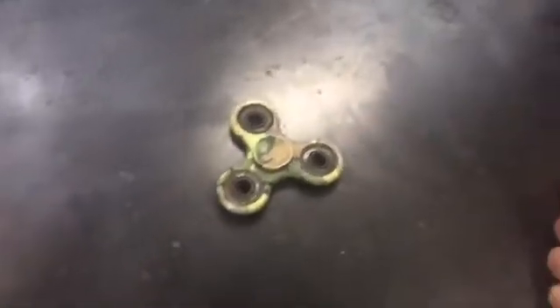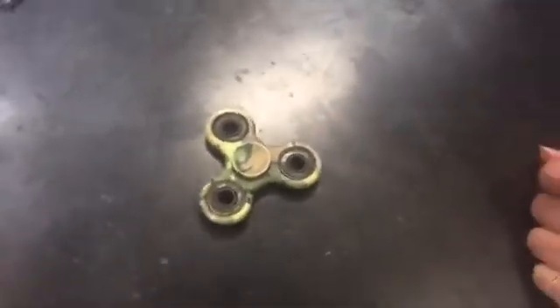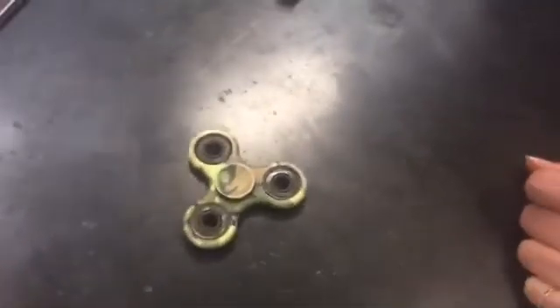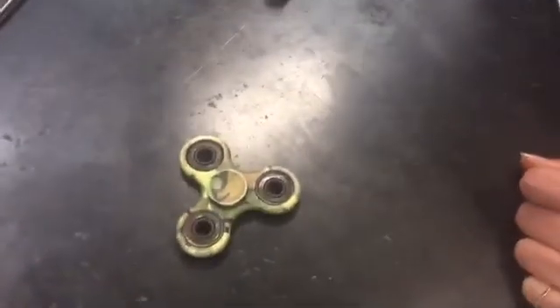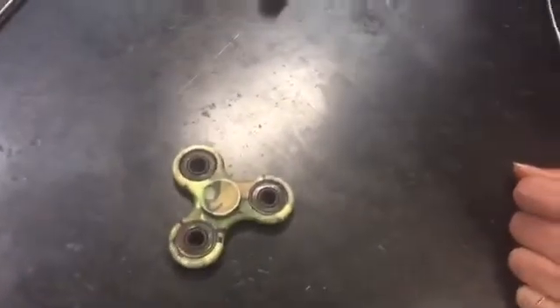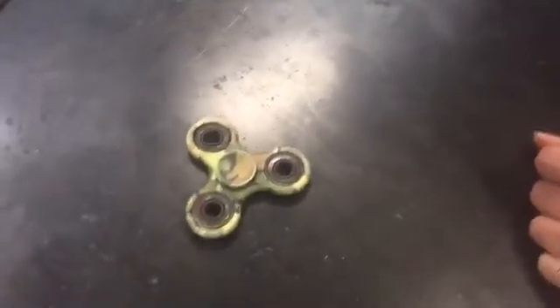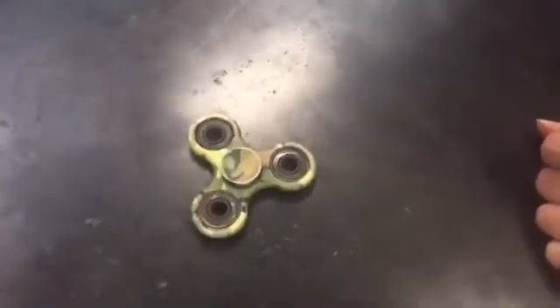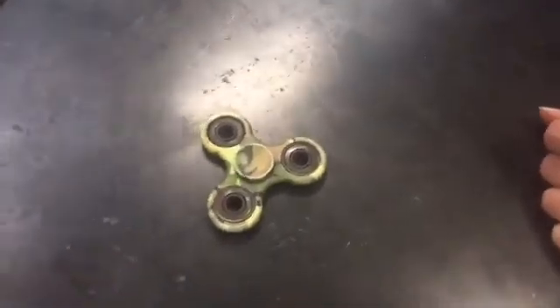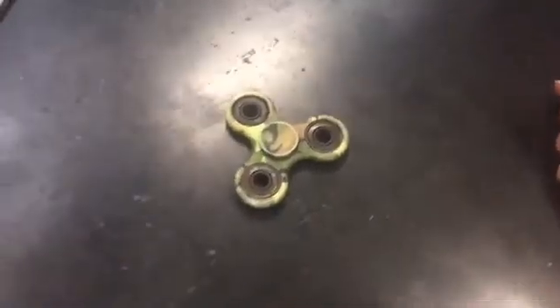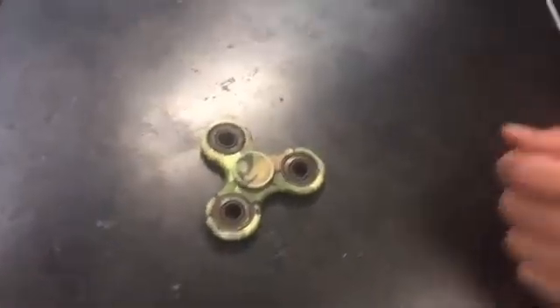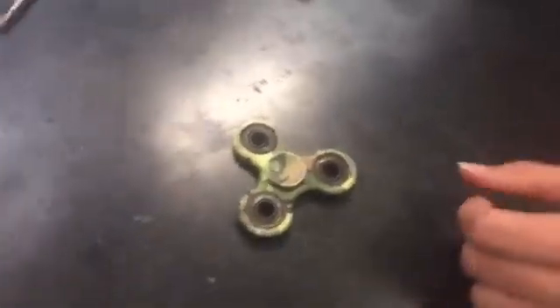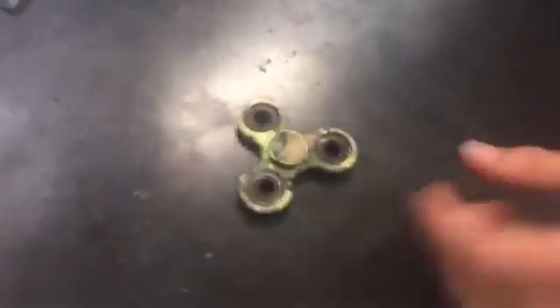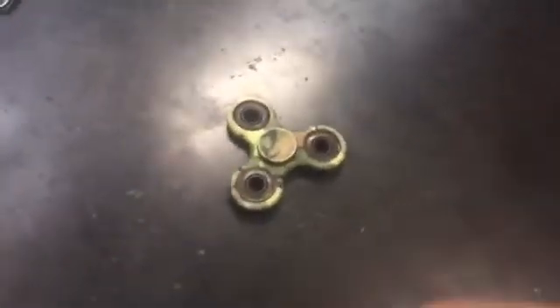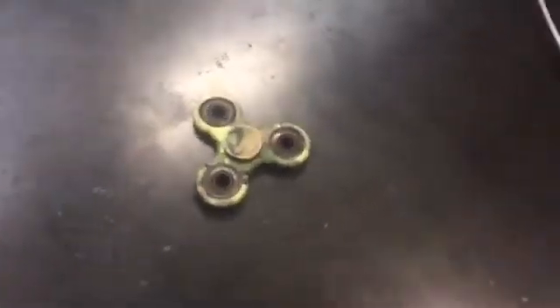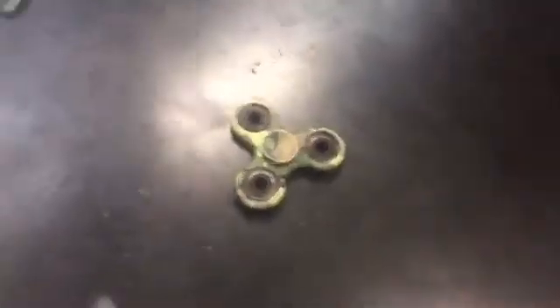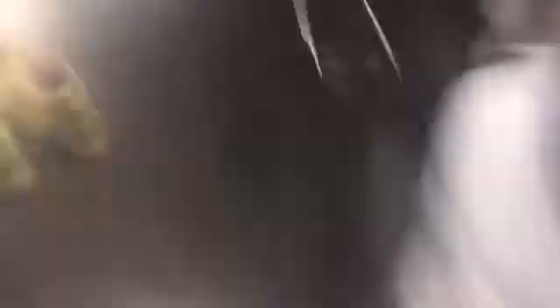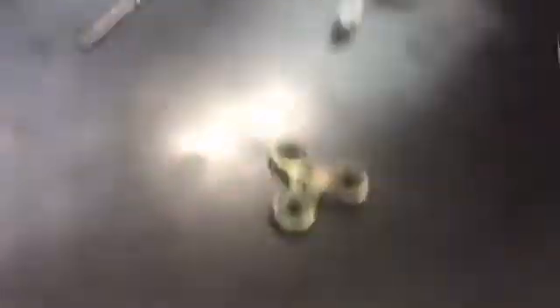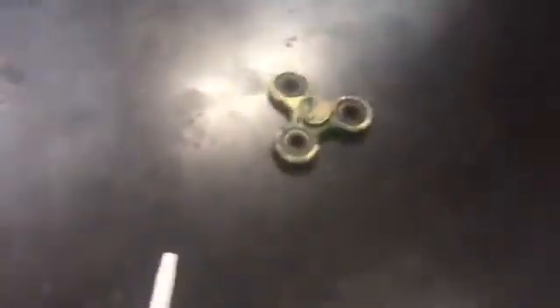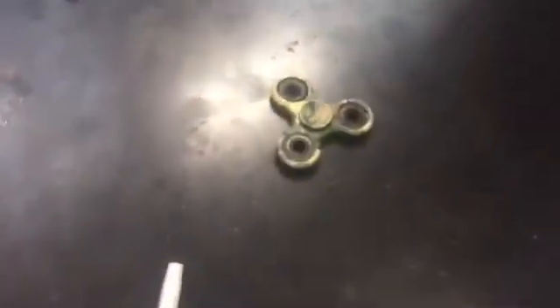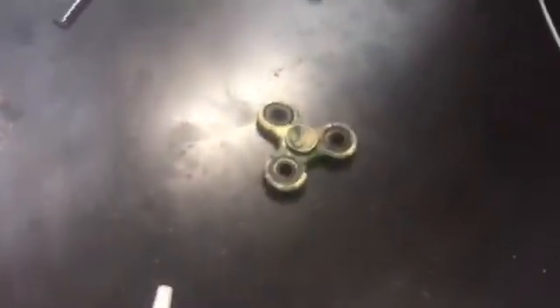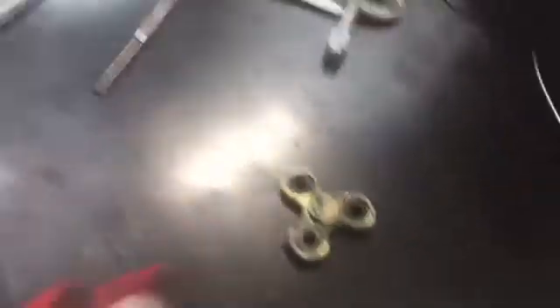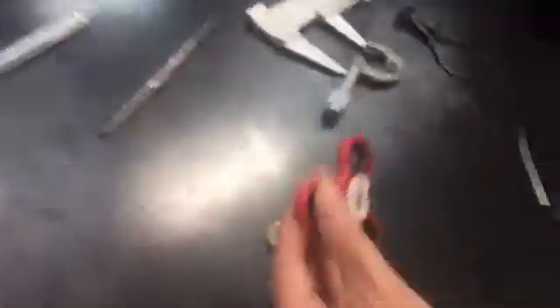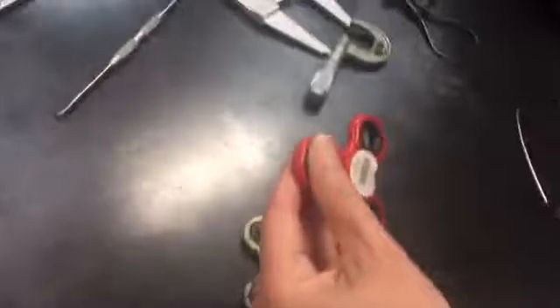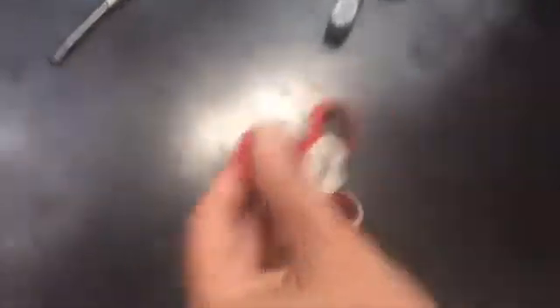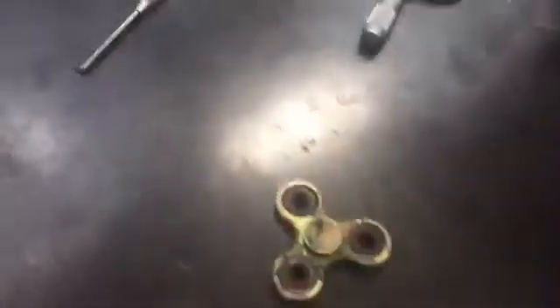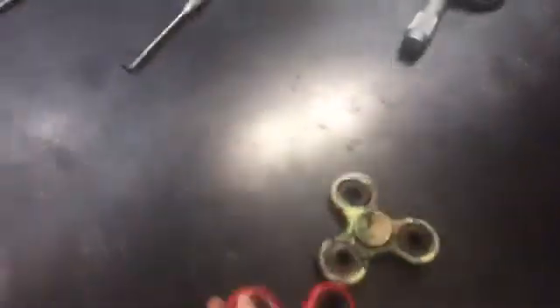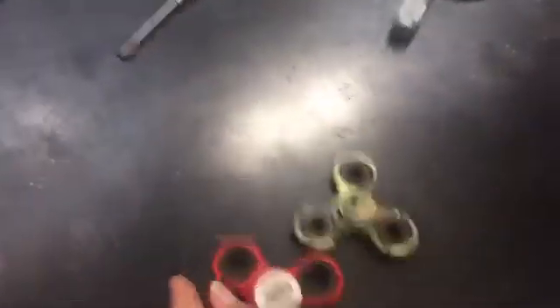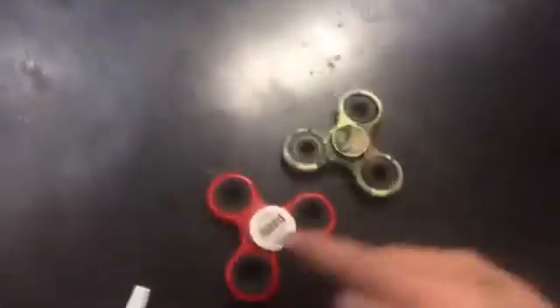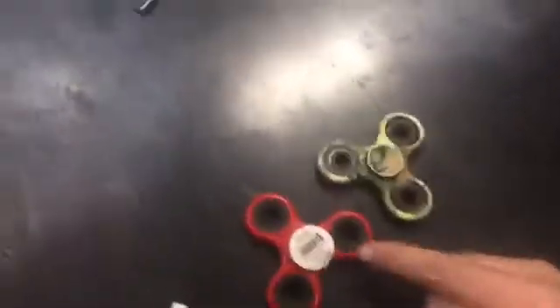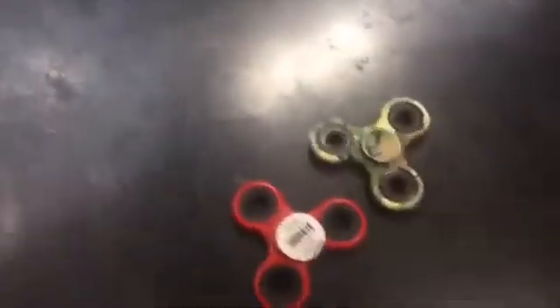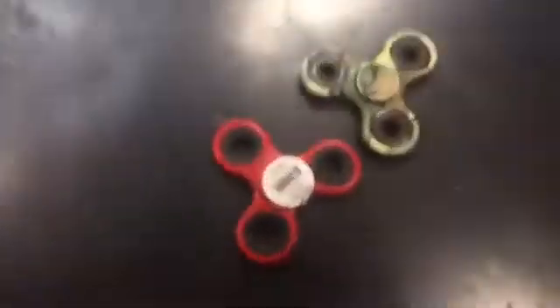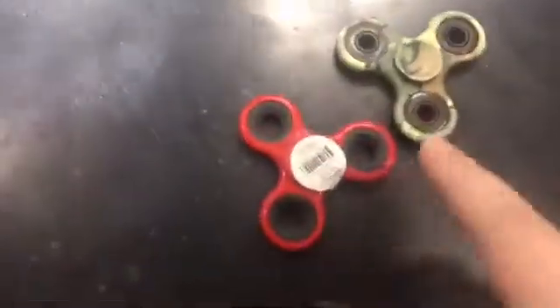We shouldn't have lead in our kids' toys. Obviously, technically this one is labeled as not a kid's toy — and this is the first one that has said it's not a kid's toy.